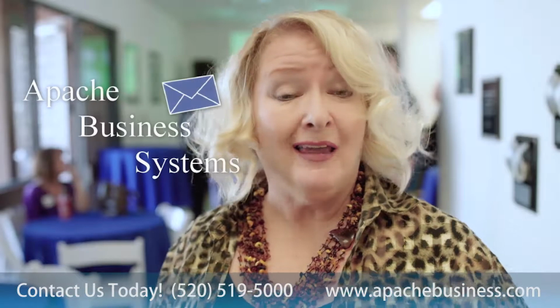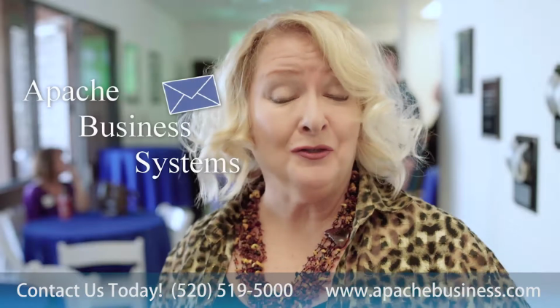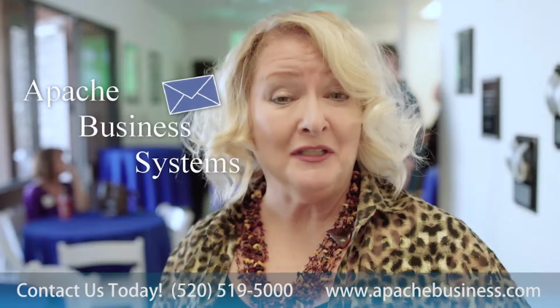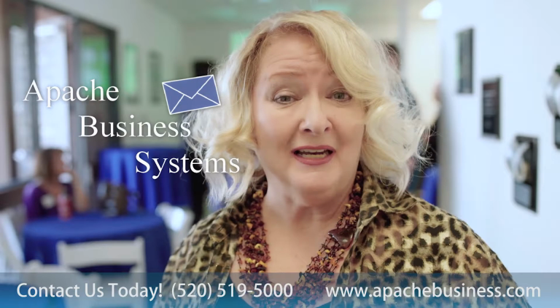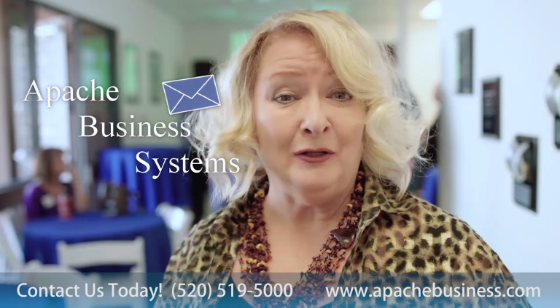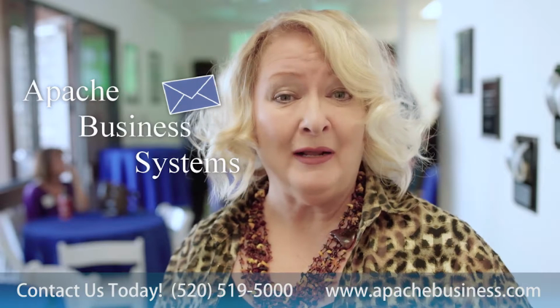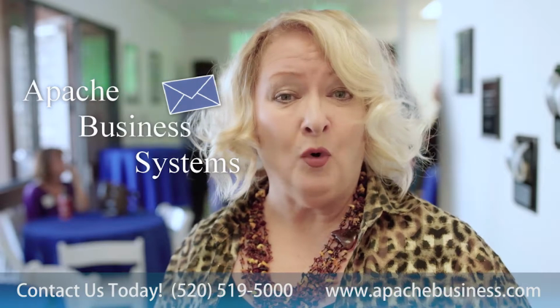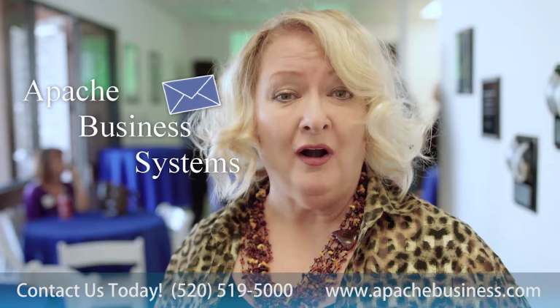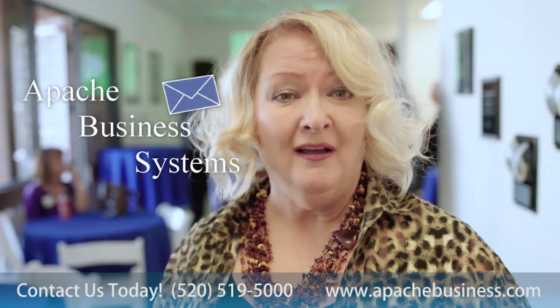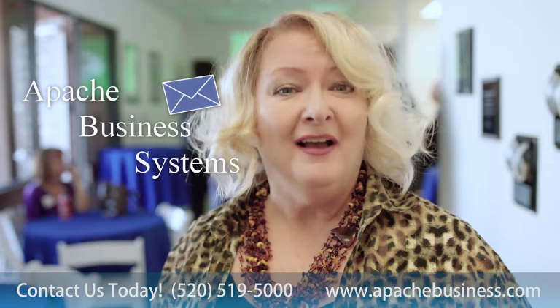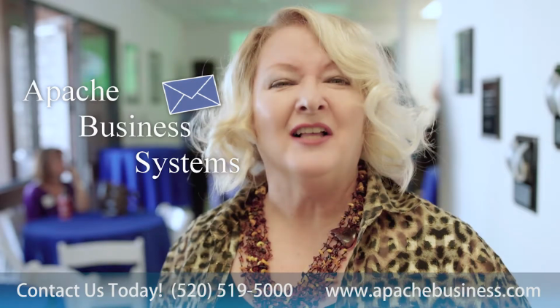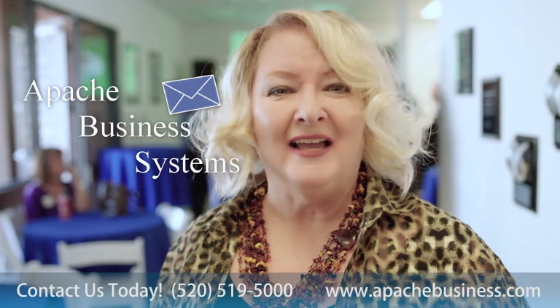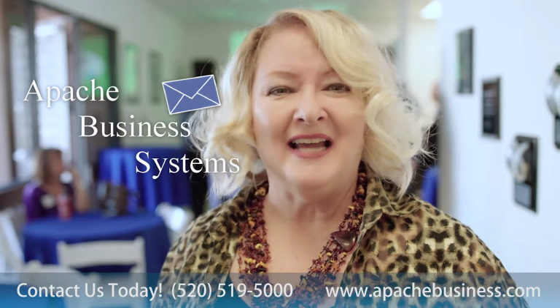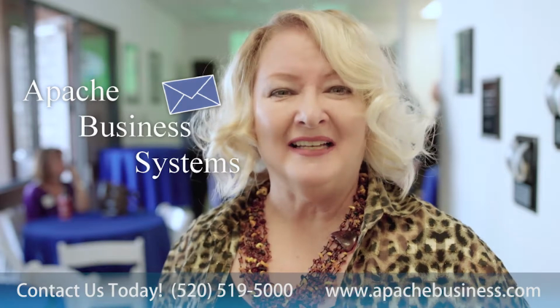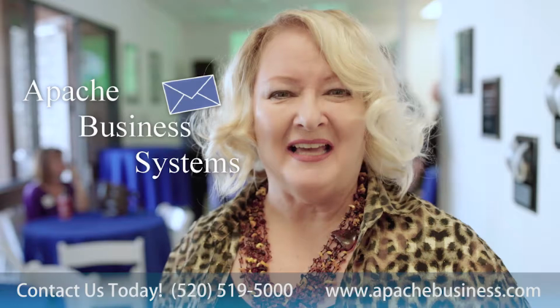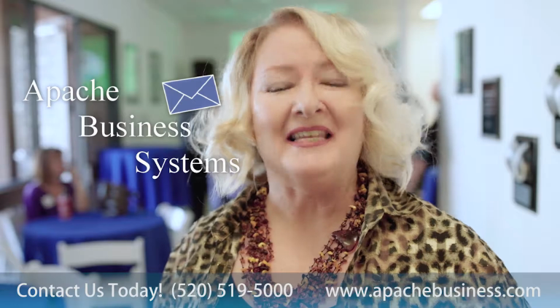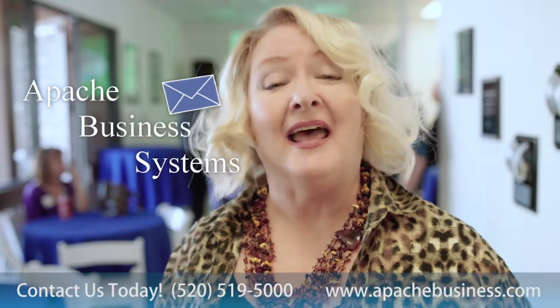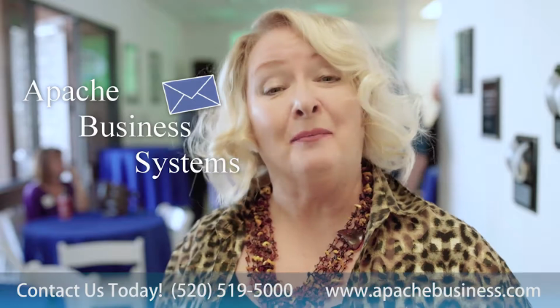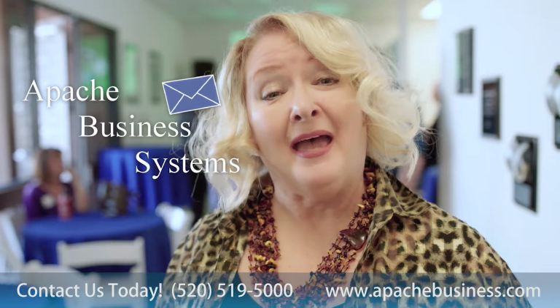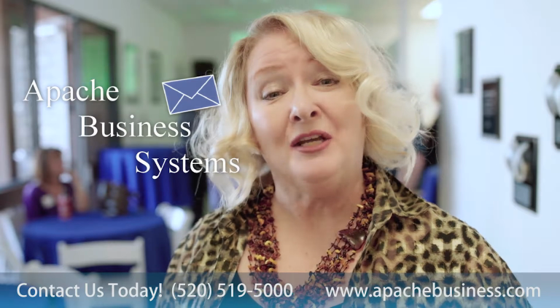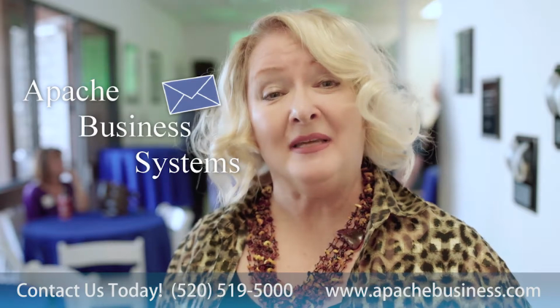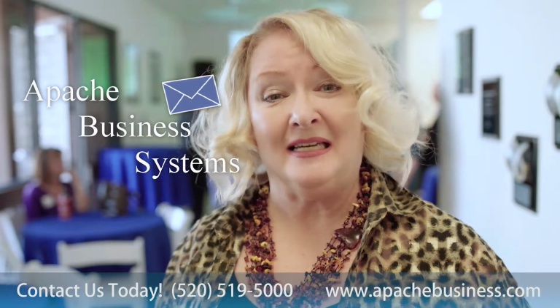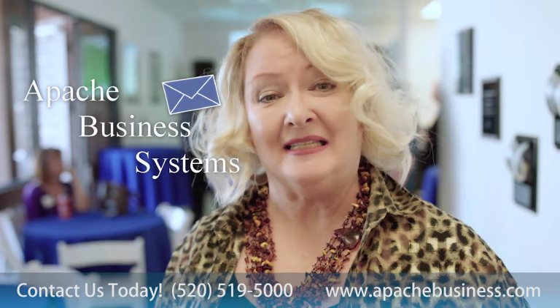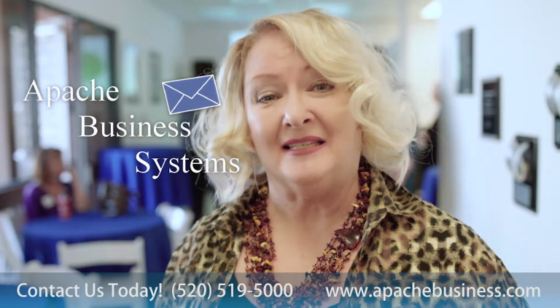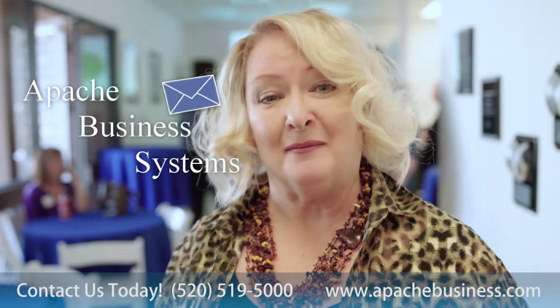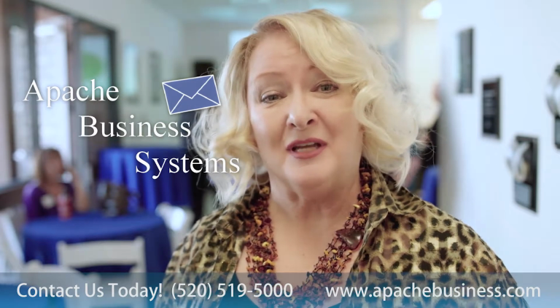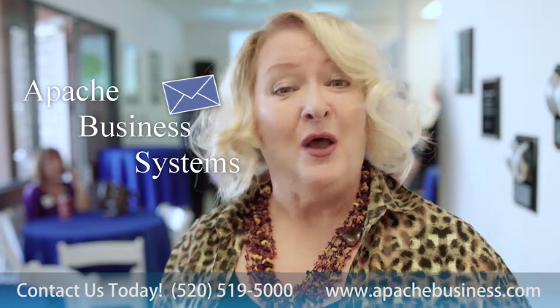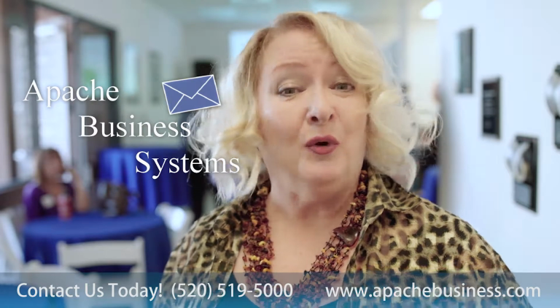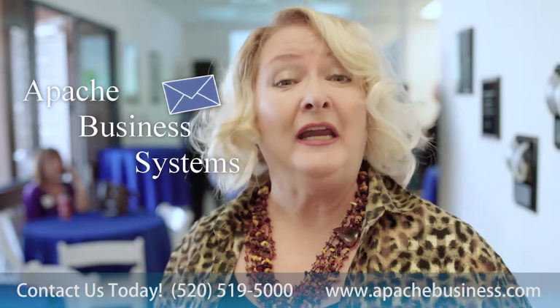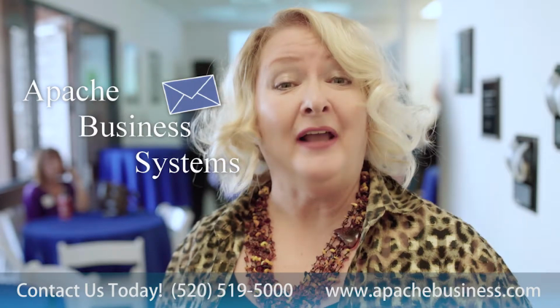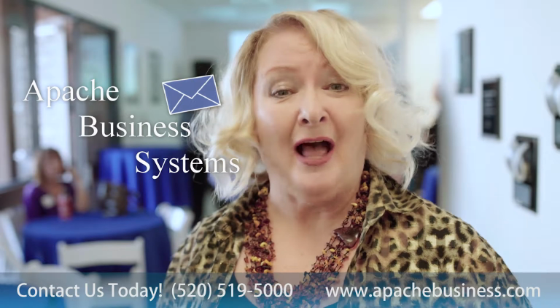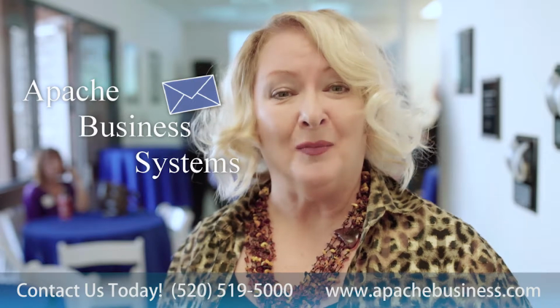Interested in learning more? Contact us at Apache Business Systems. We're here to help.